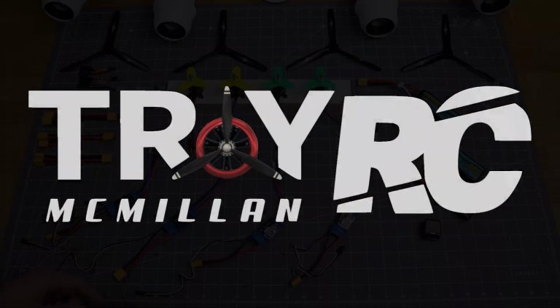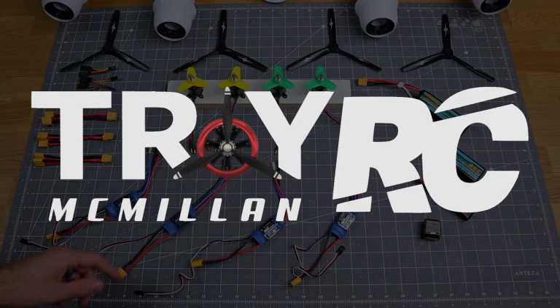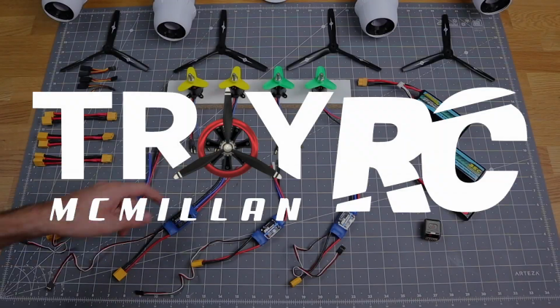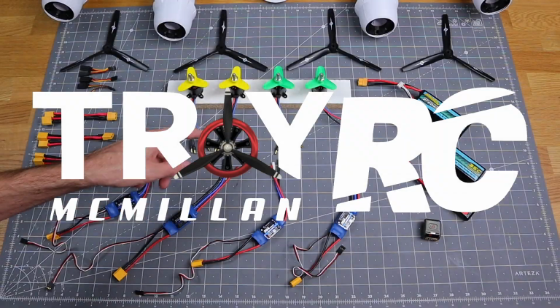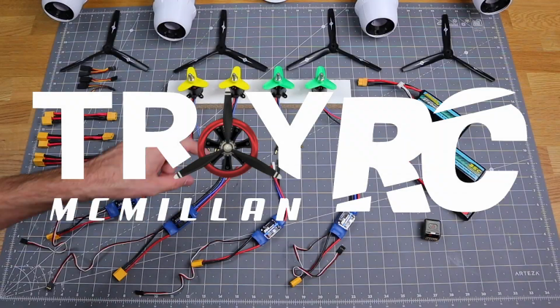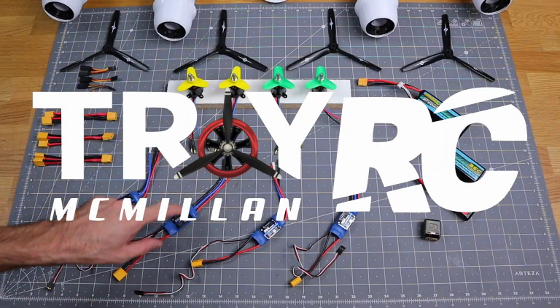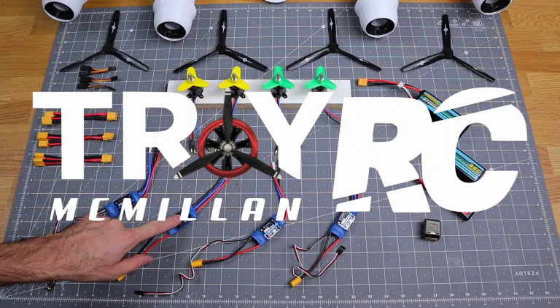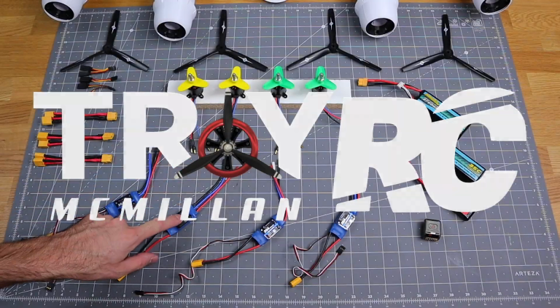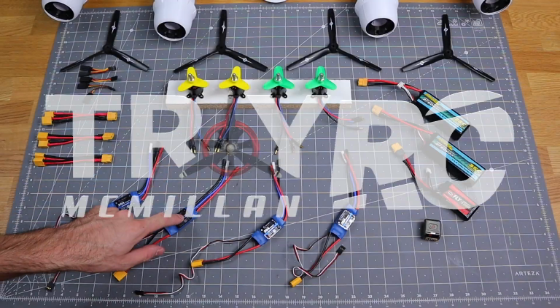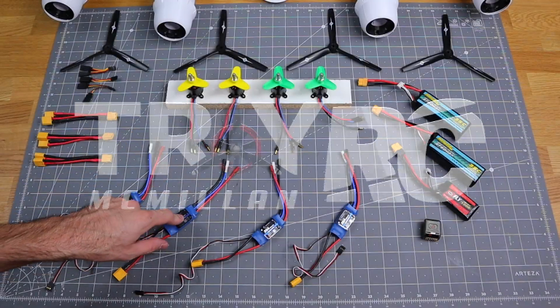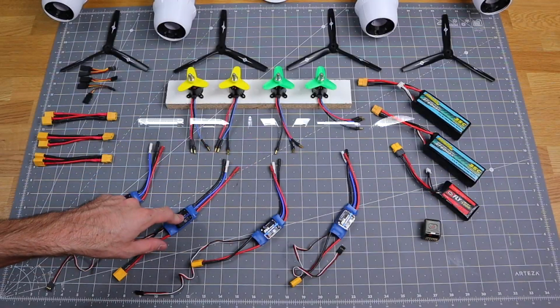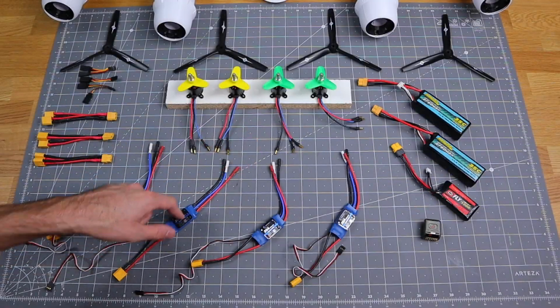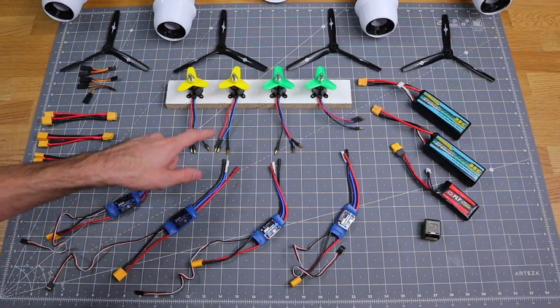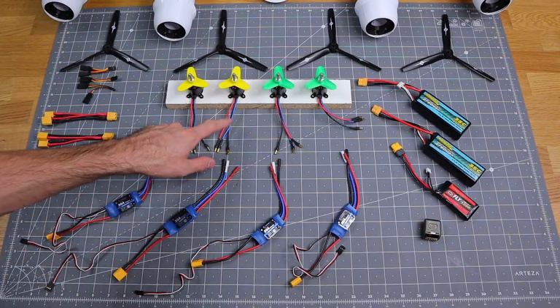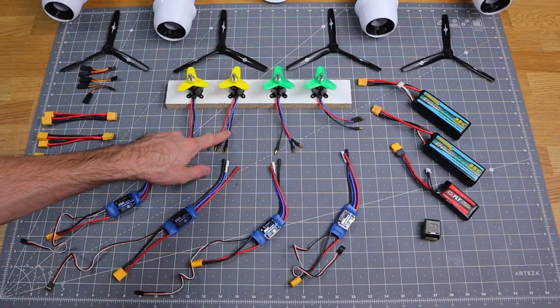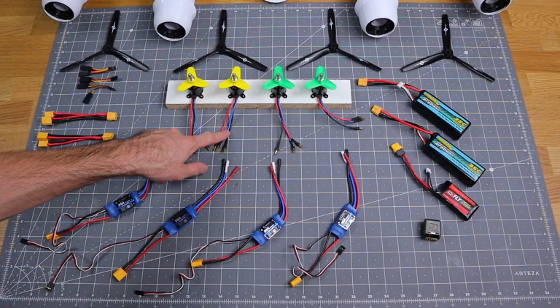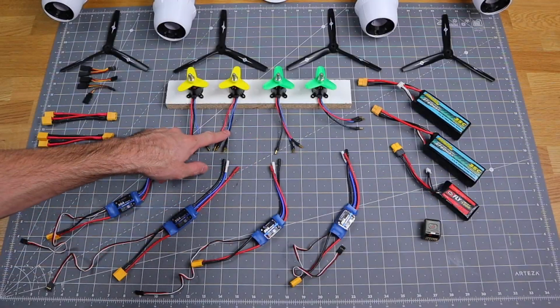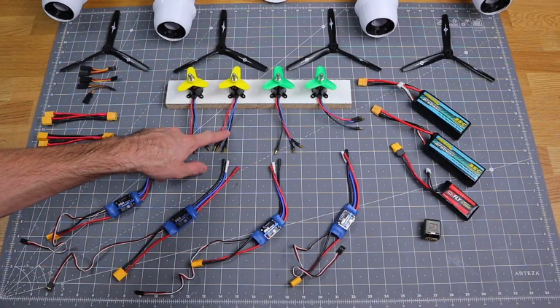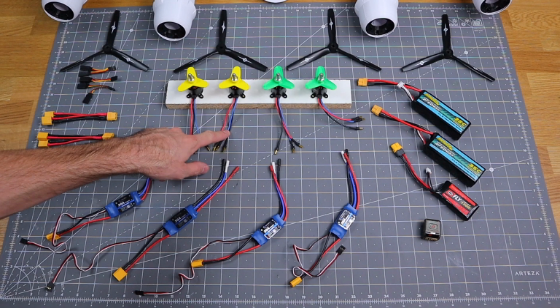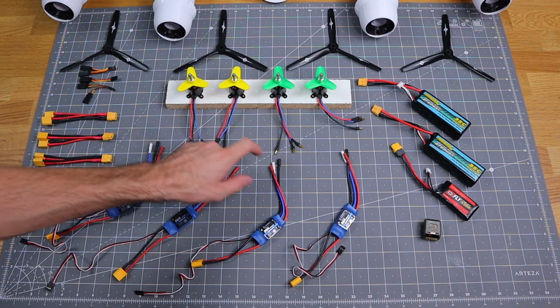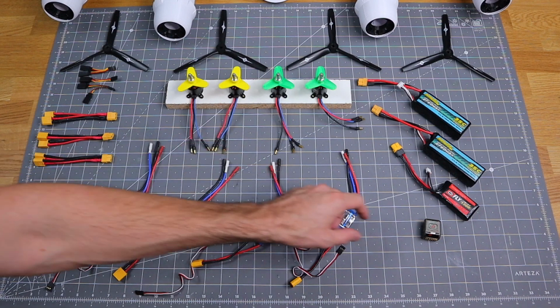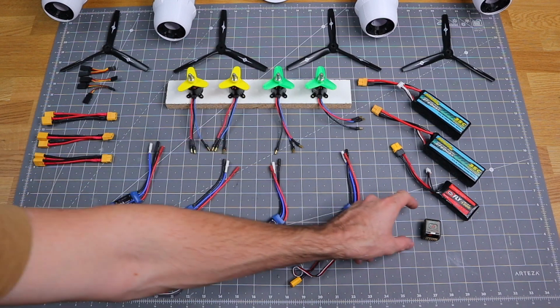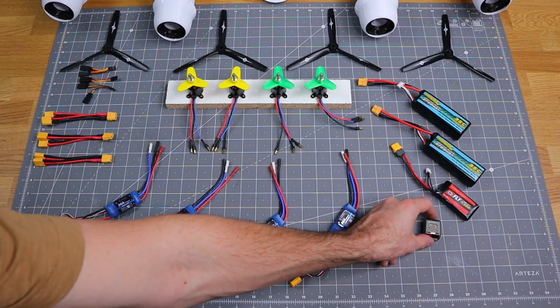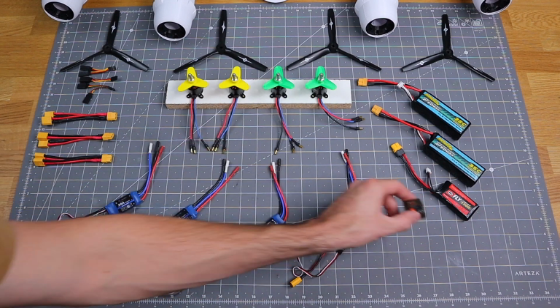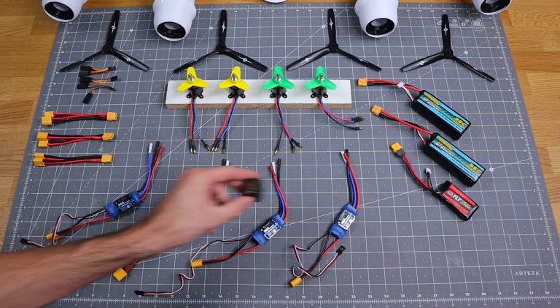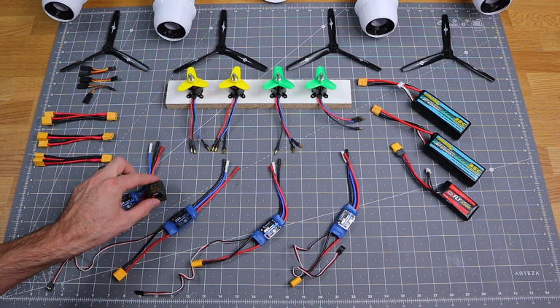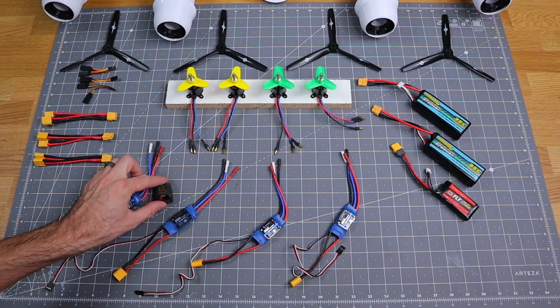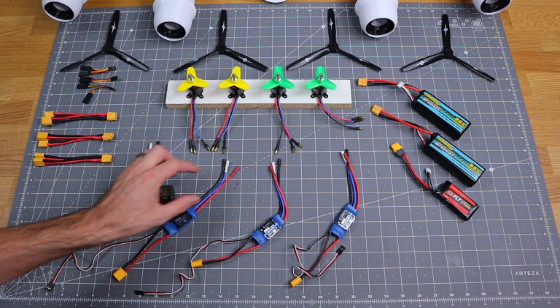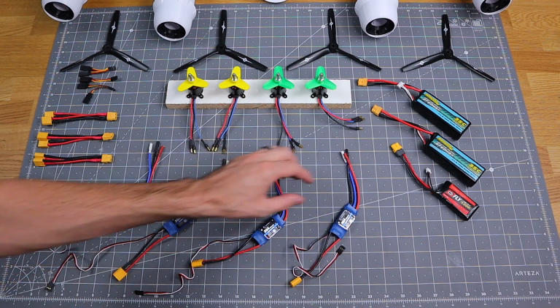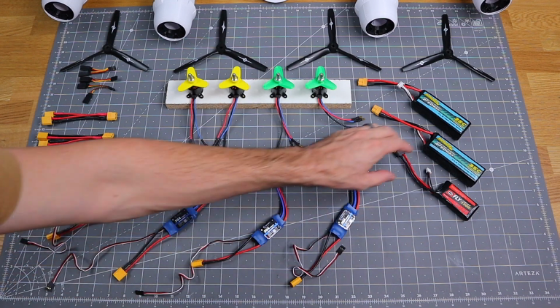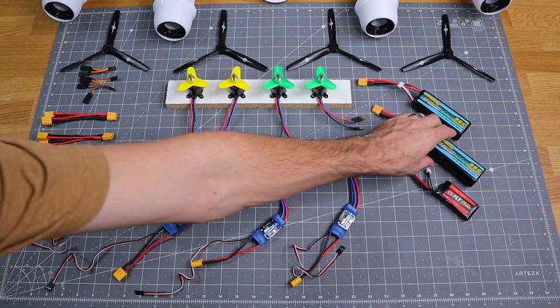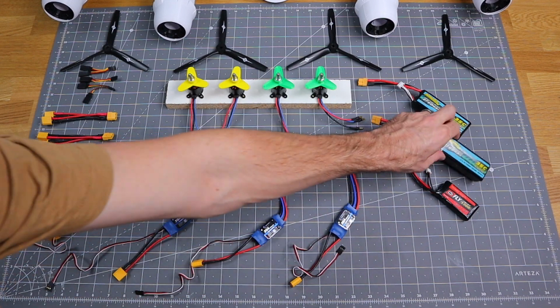For a single engine you just need one ESC, a brushless motor, a receiver, and a battery.